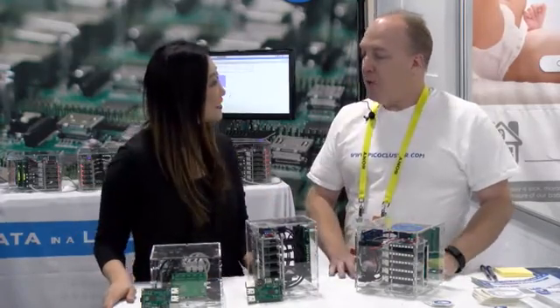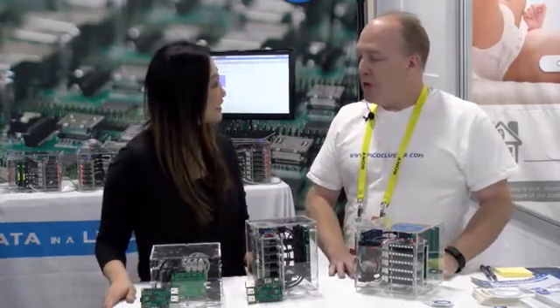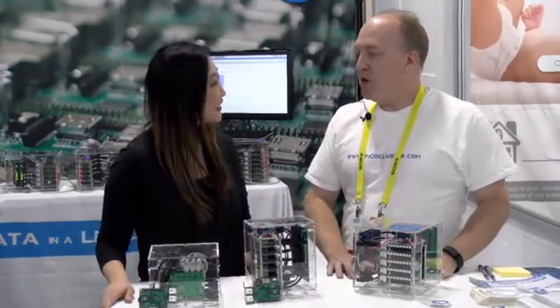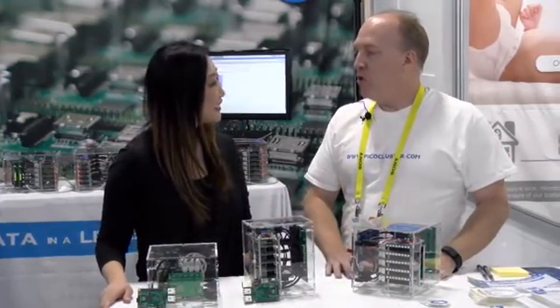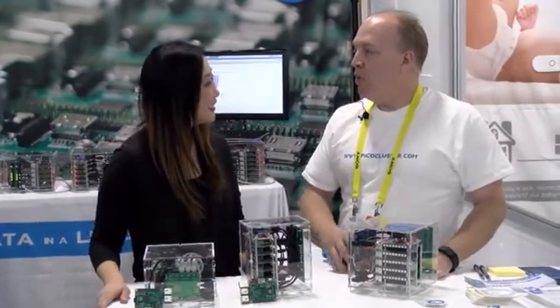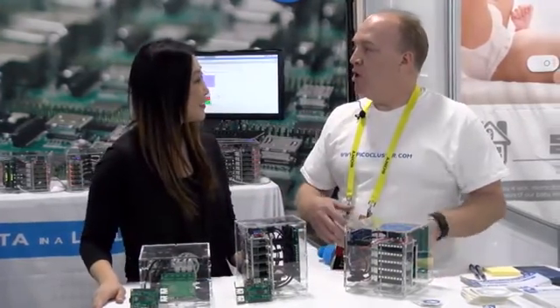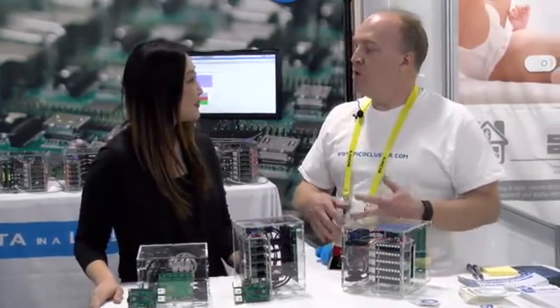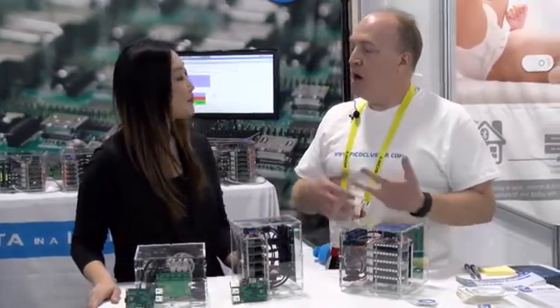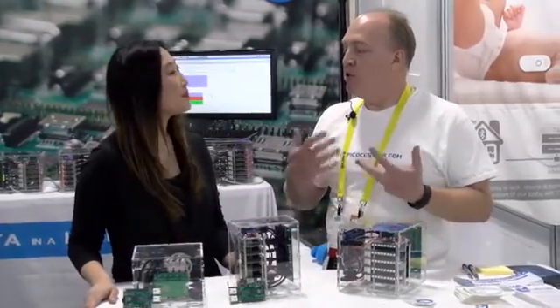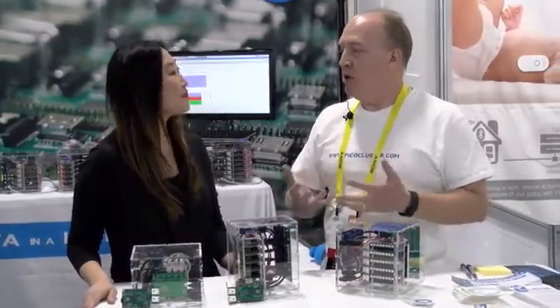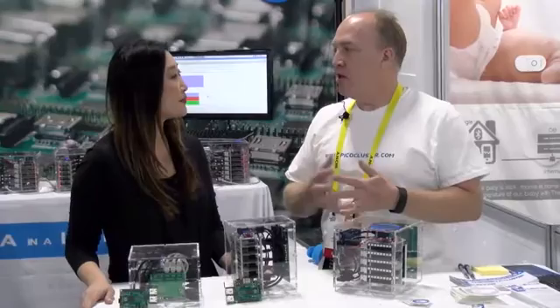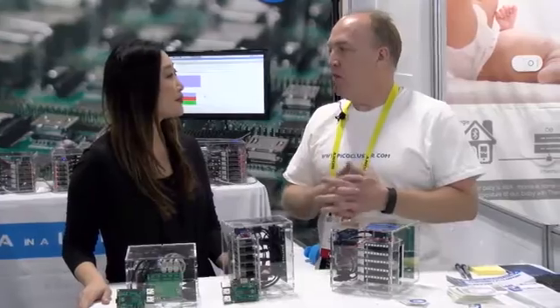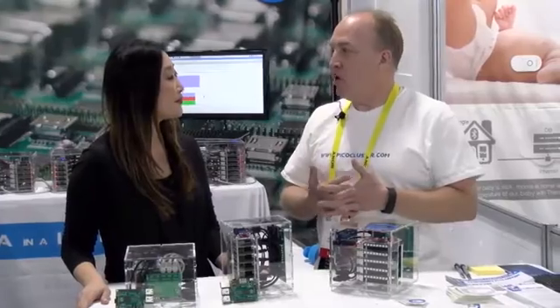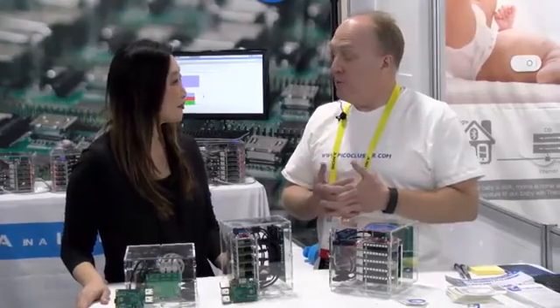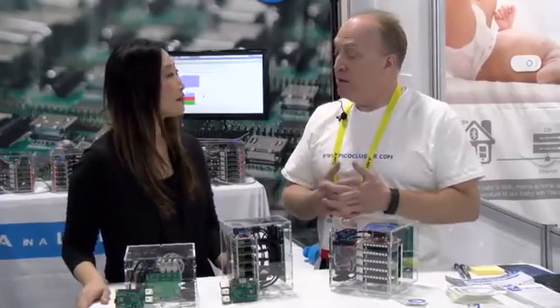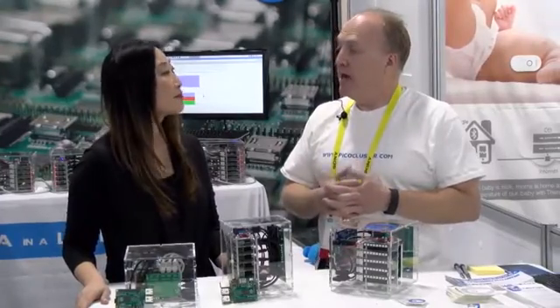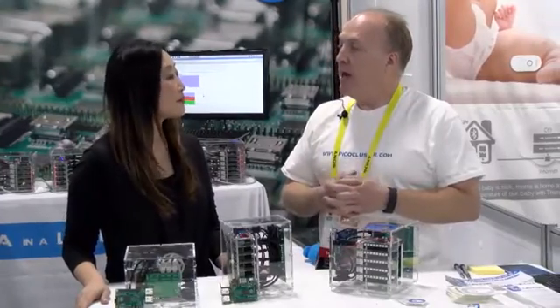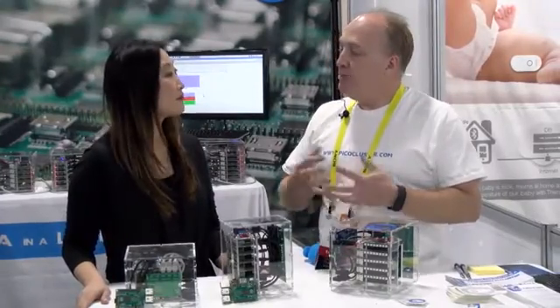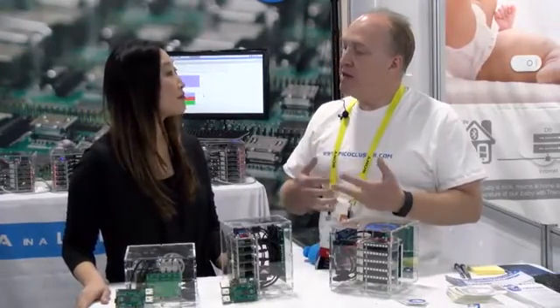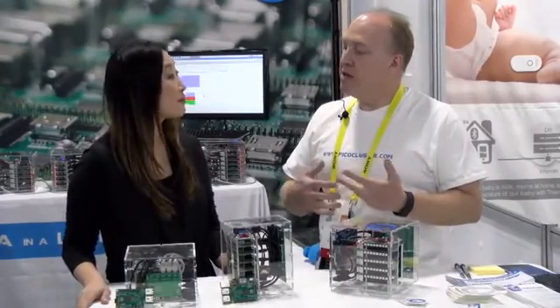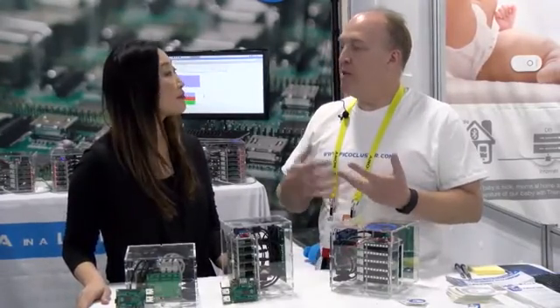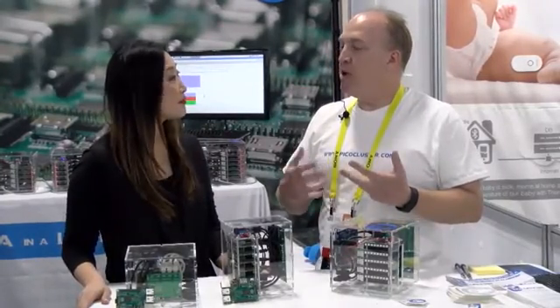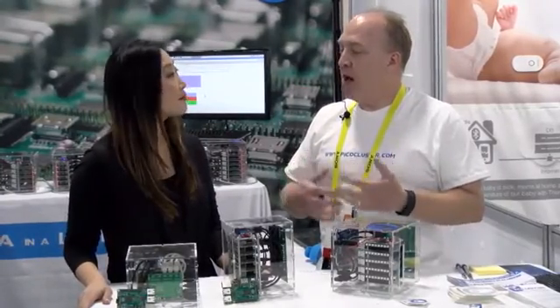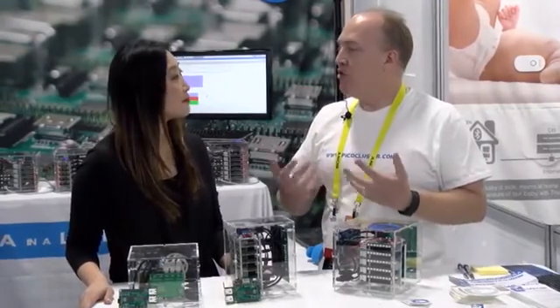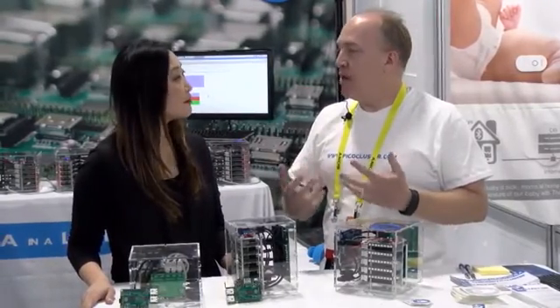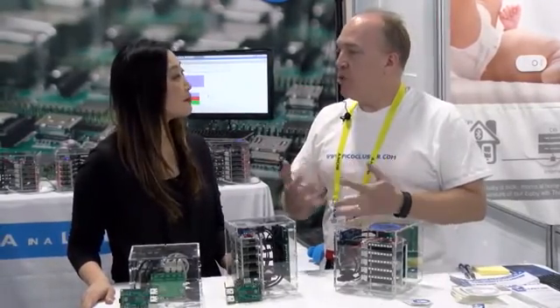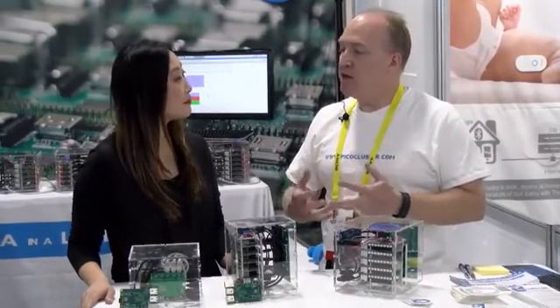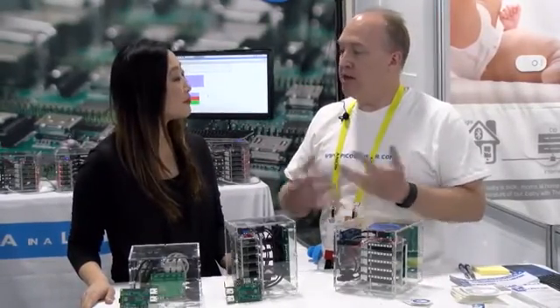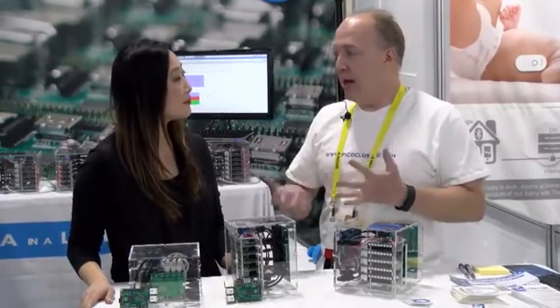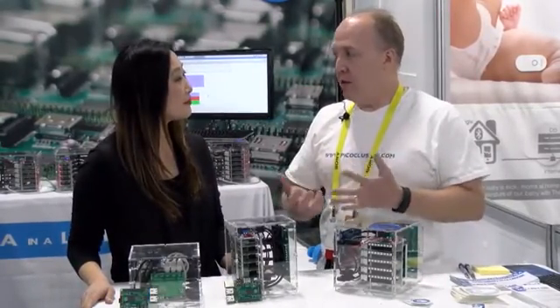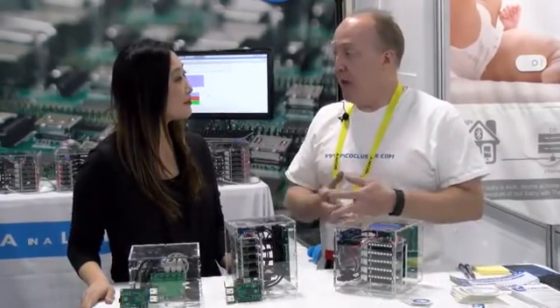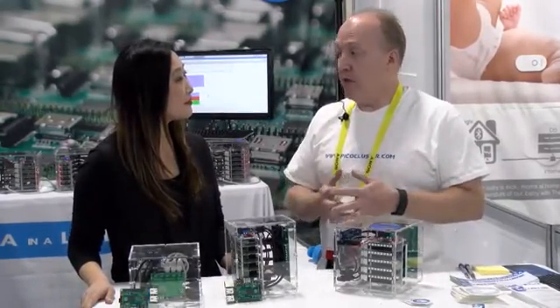At Pico Clusters, what we do is we help students to be able to learn about, and then businesses to be able to understand and process the data that they have.